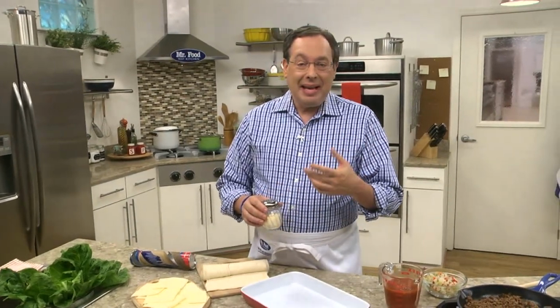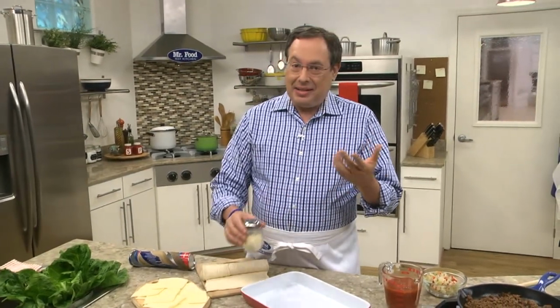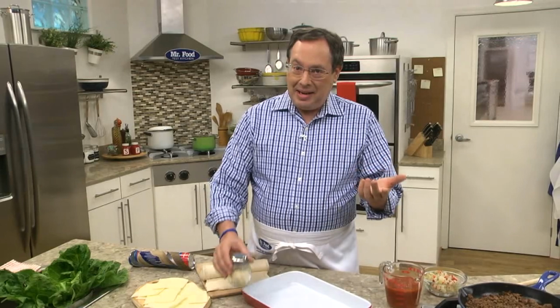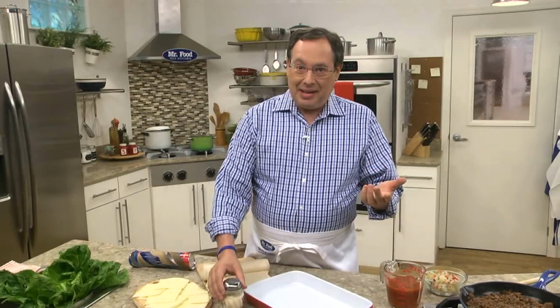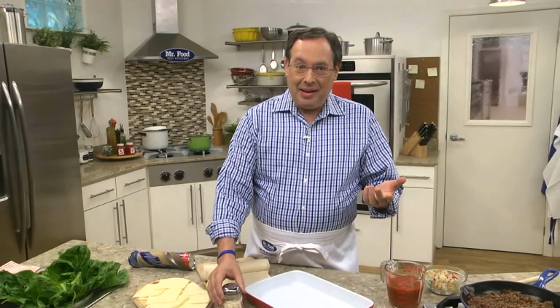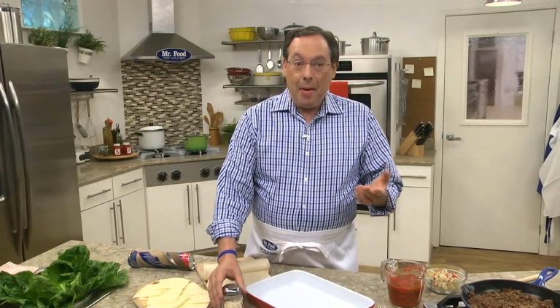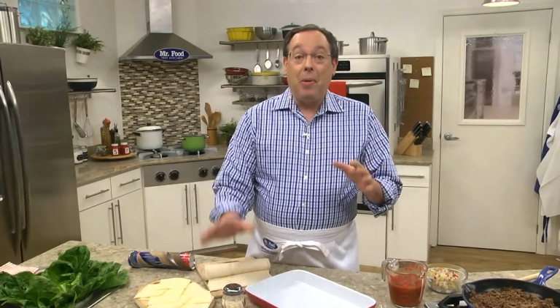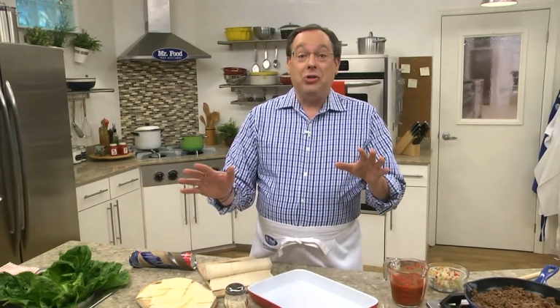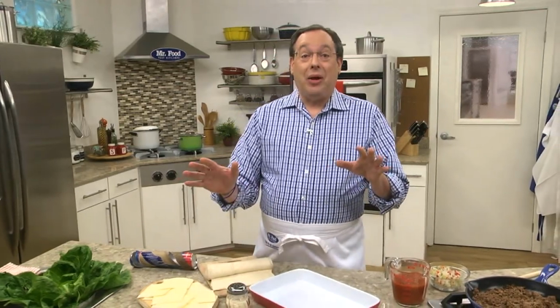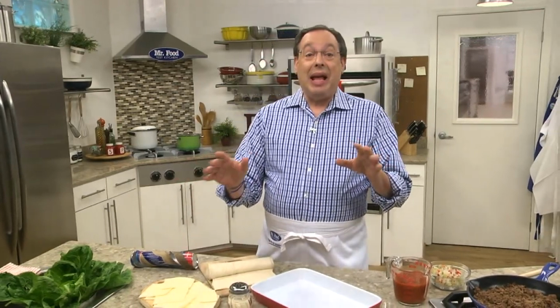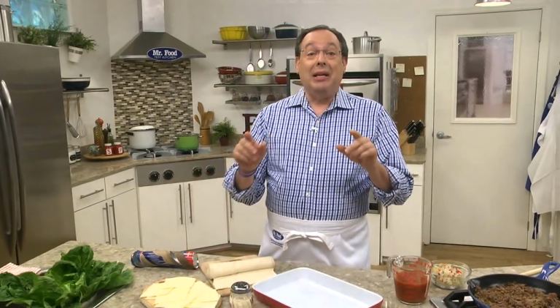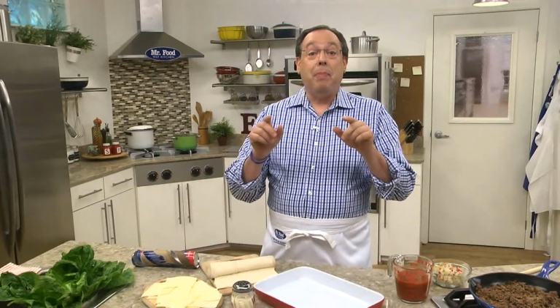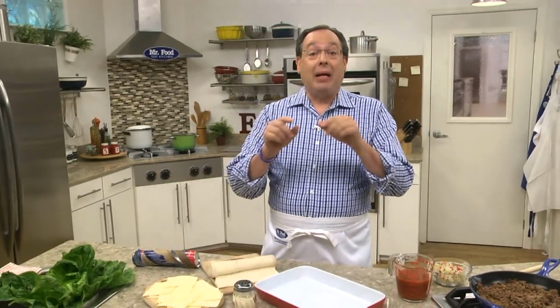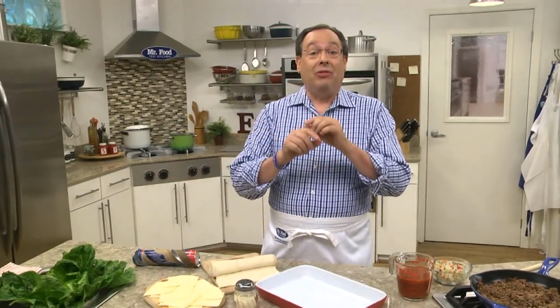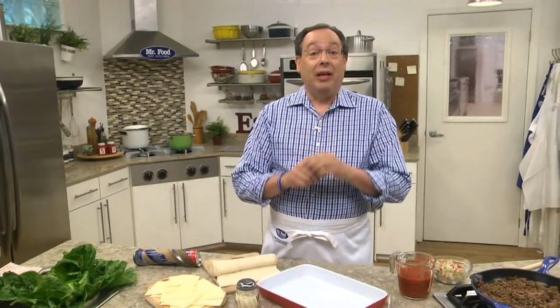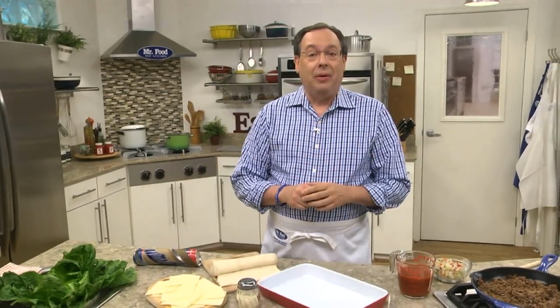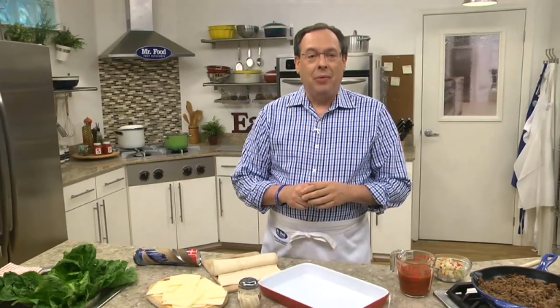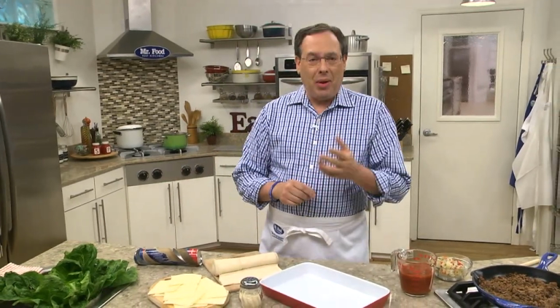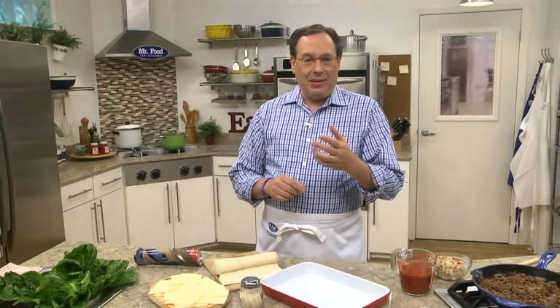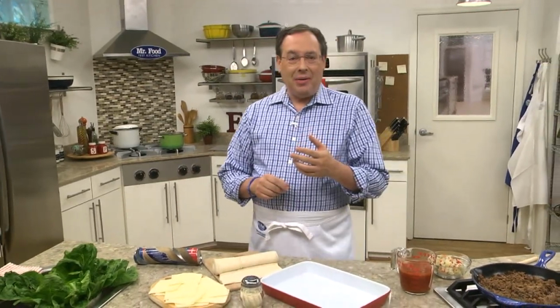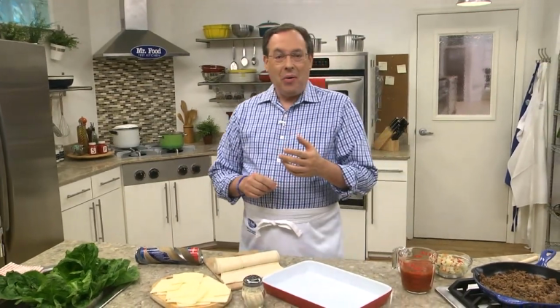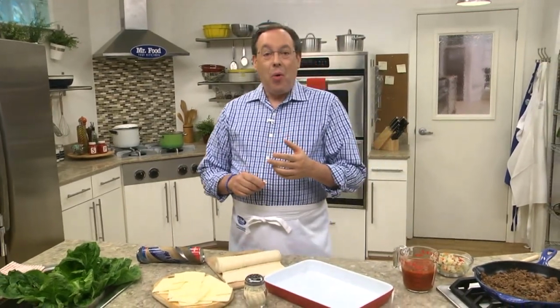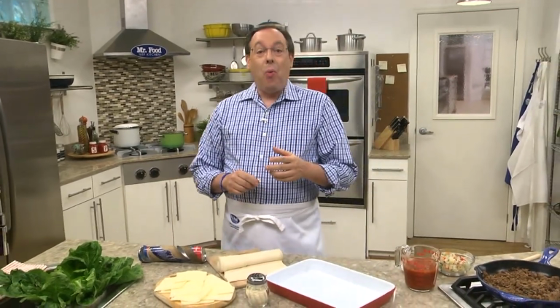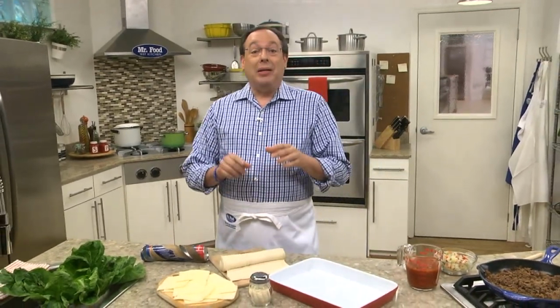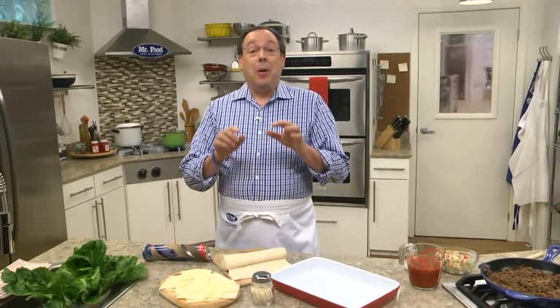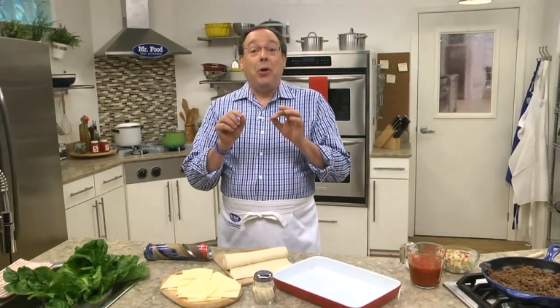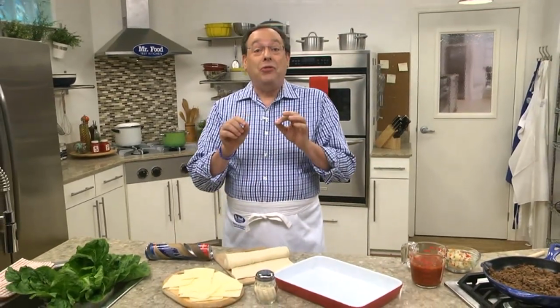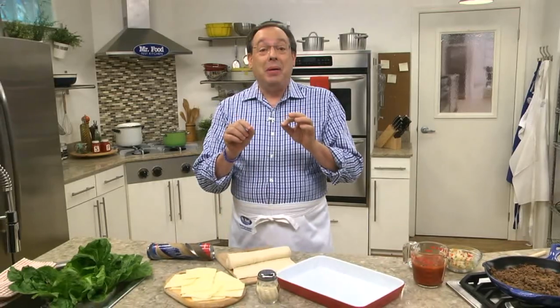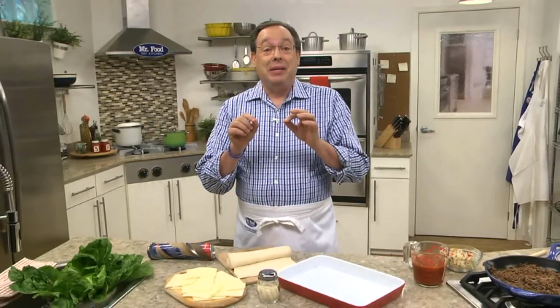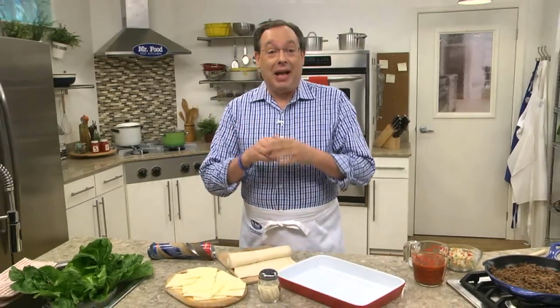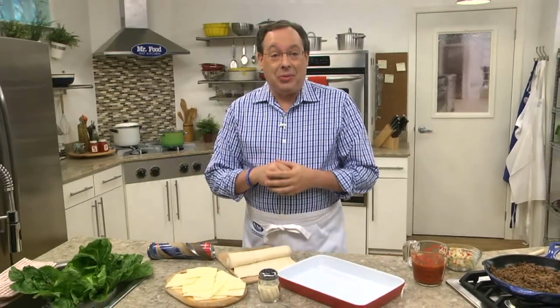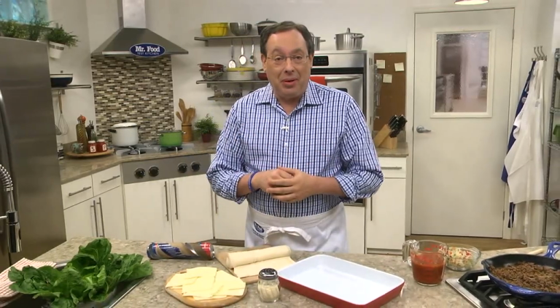It's easy, budget-friendly, and it's packed with flavor. It's a perfect pizza casserole.